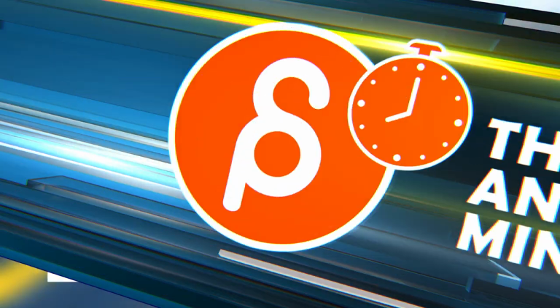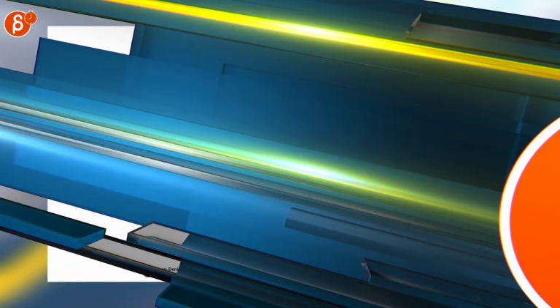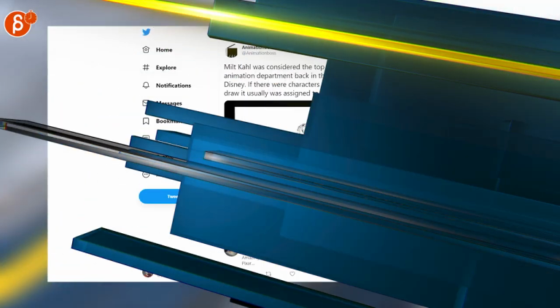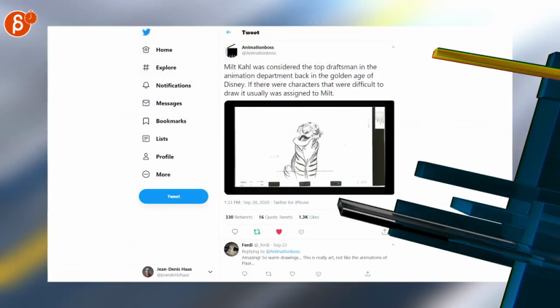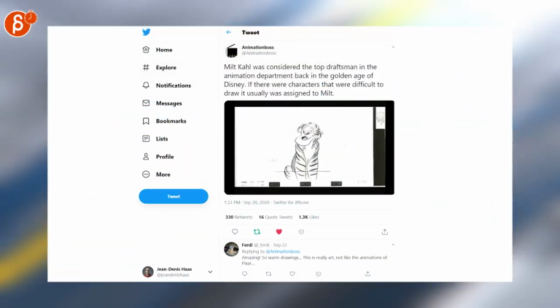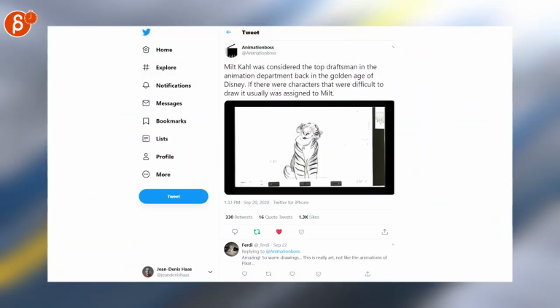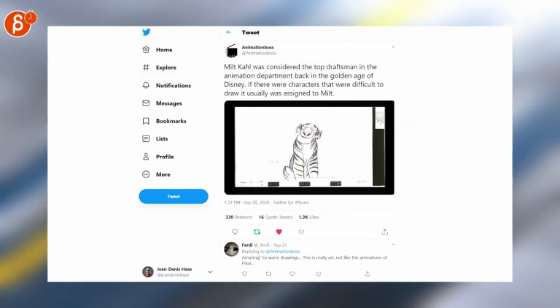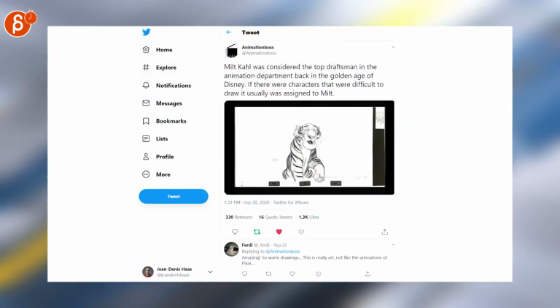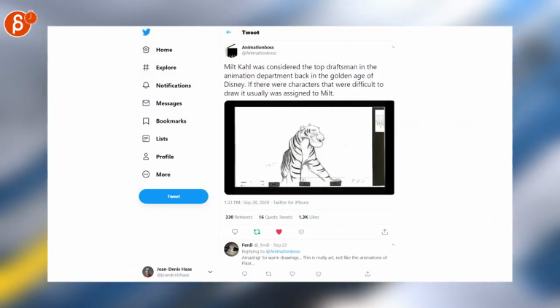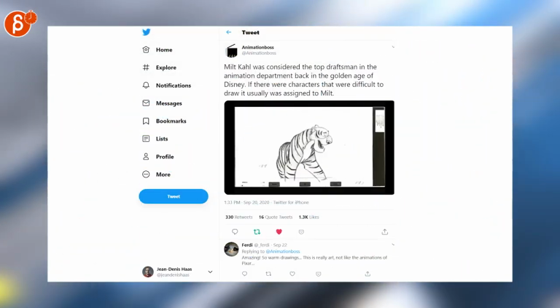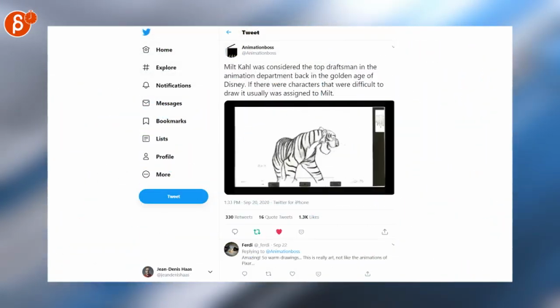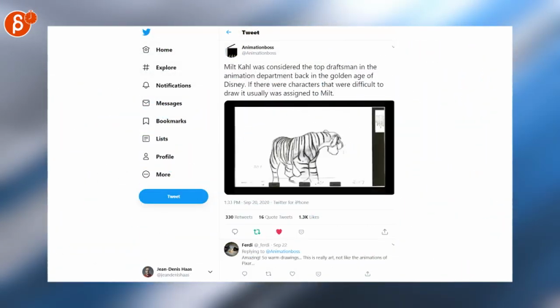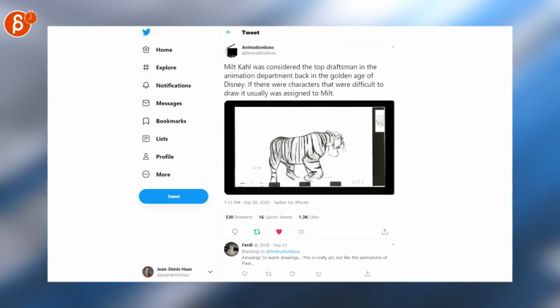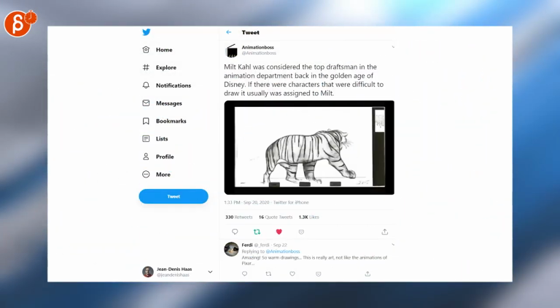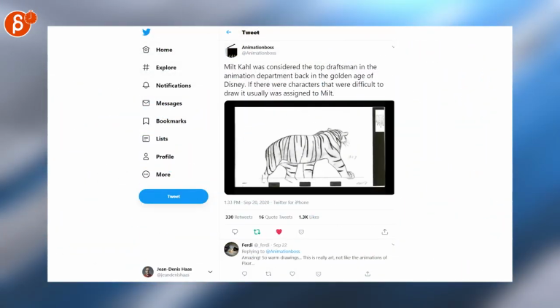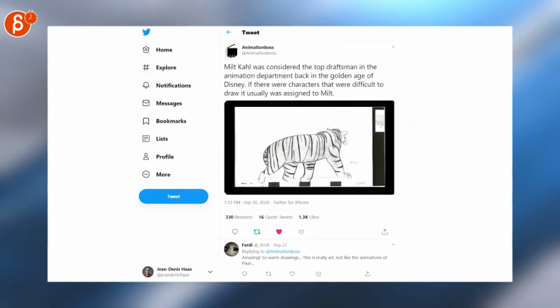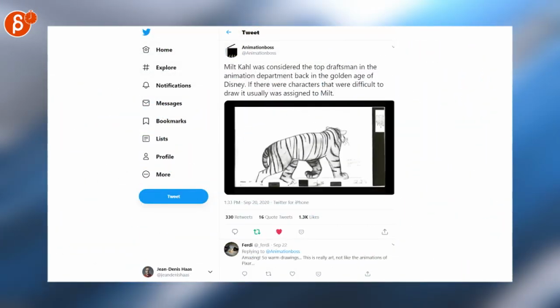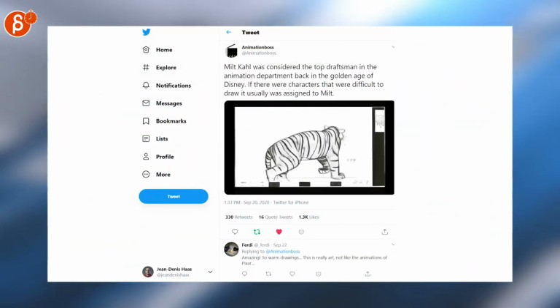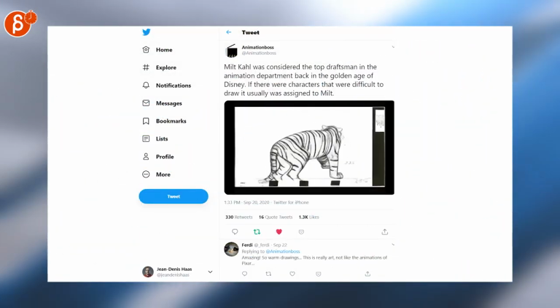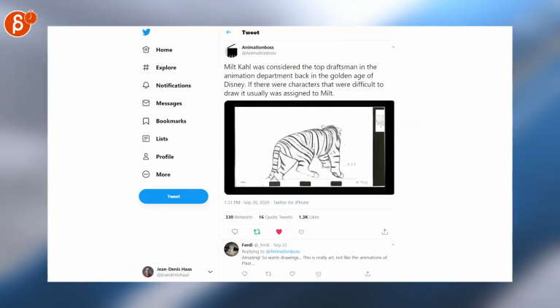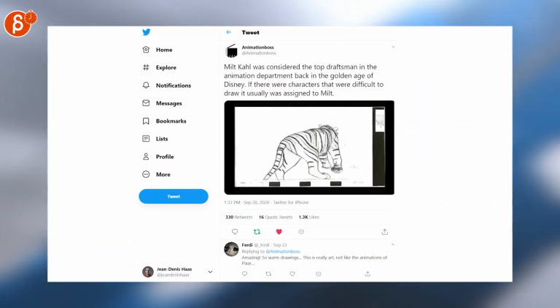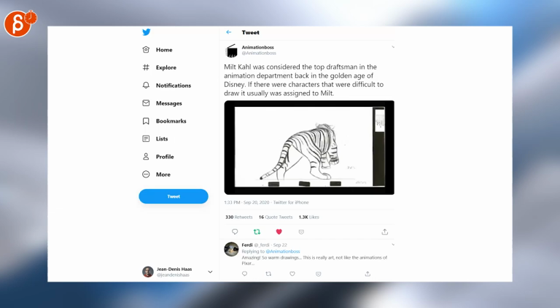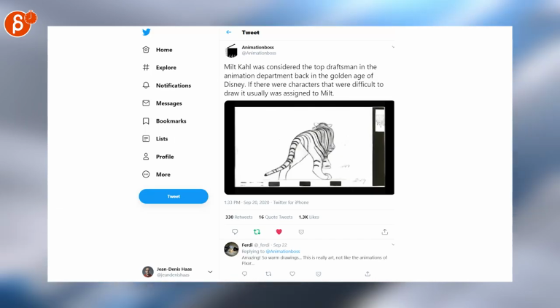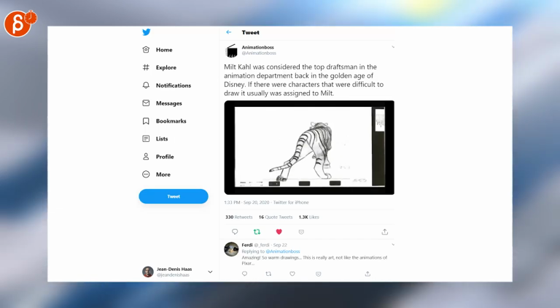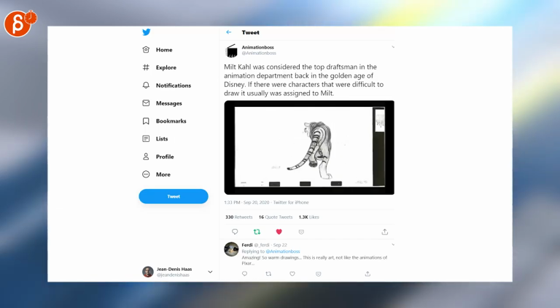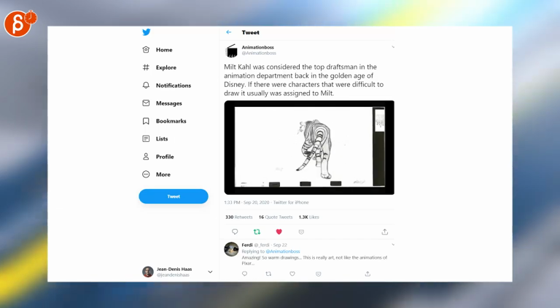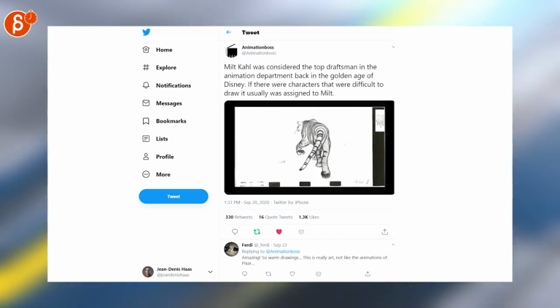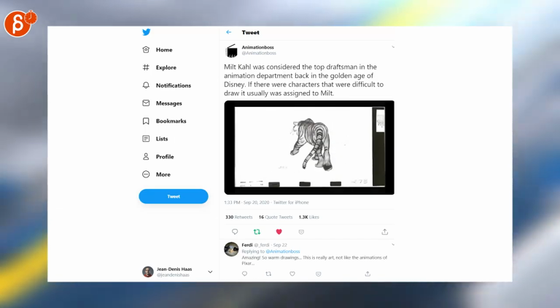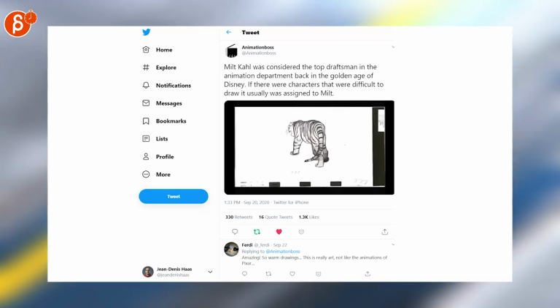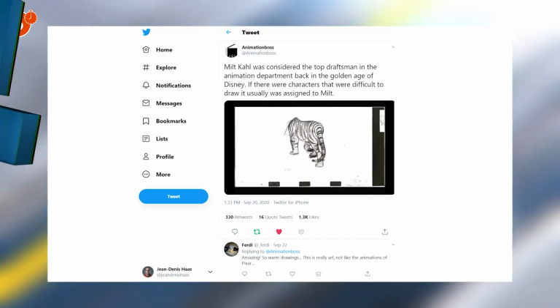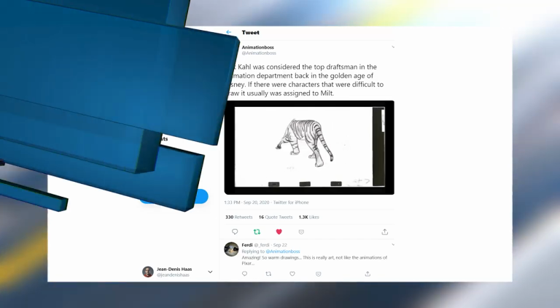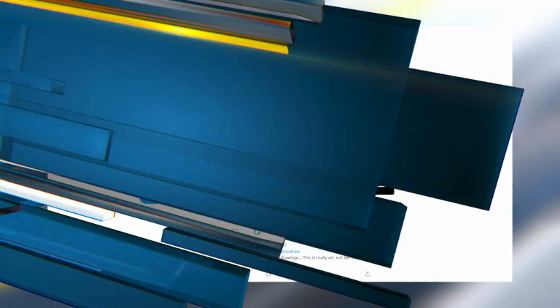Always love seeing pencil tests and the complexity of his turn, but that is so crazy. Milkal of the Master.